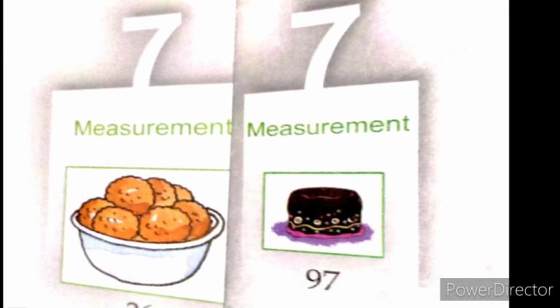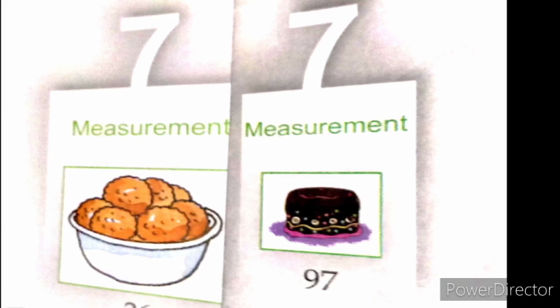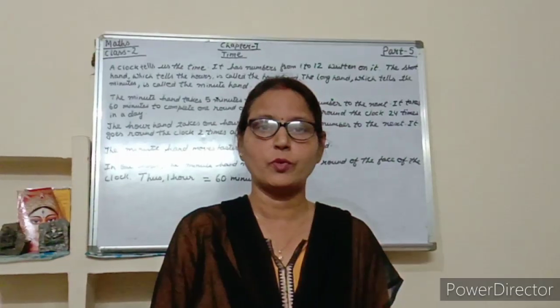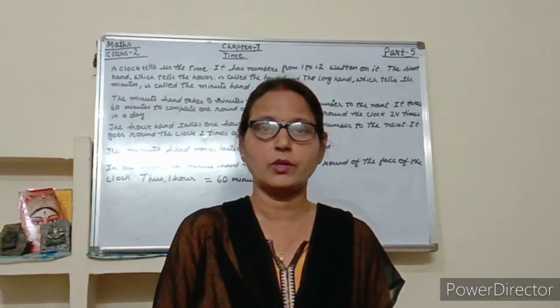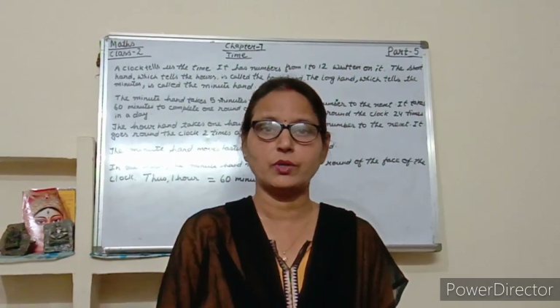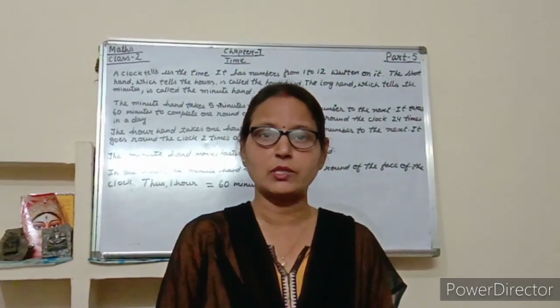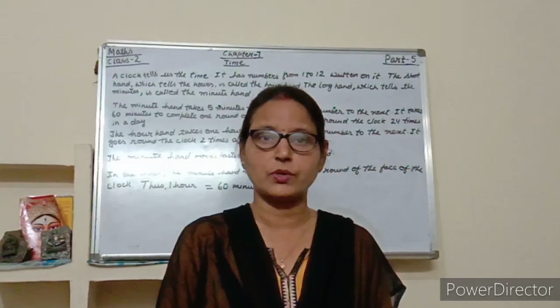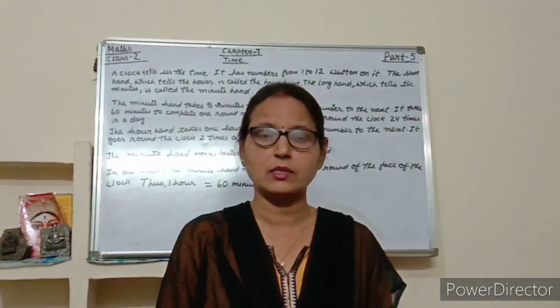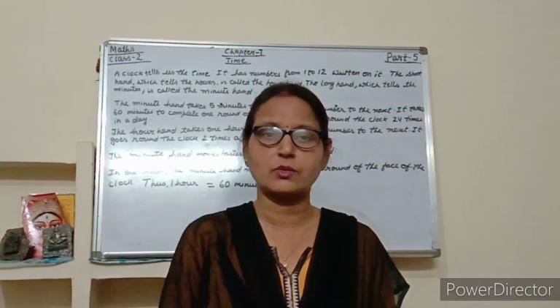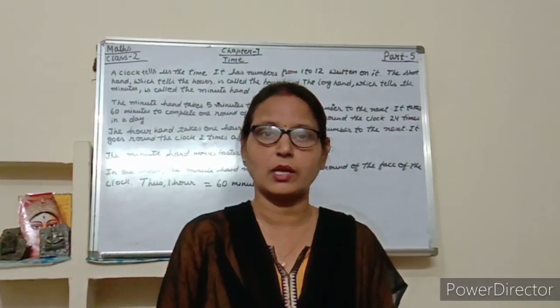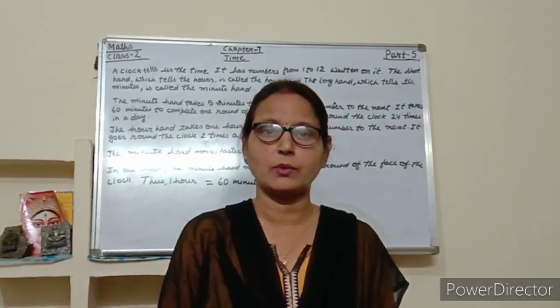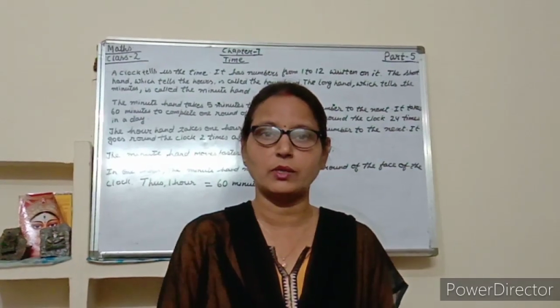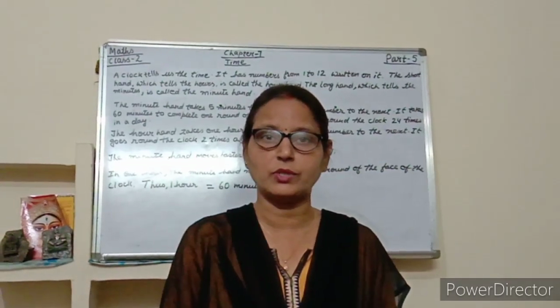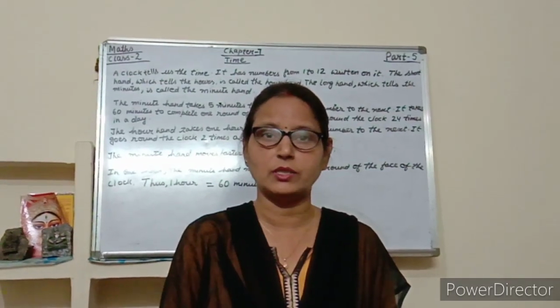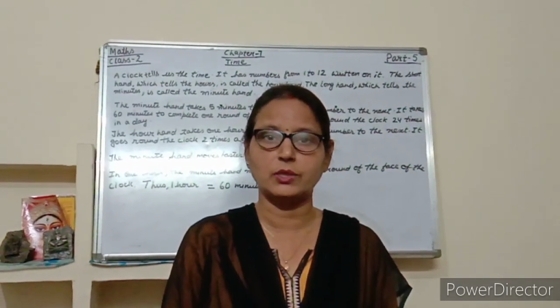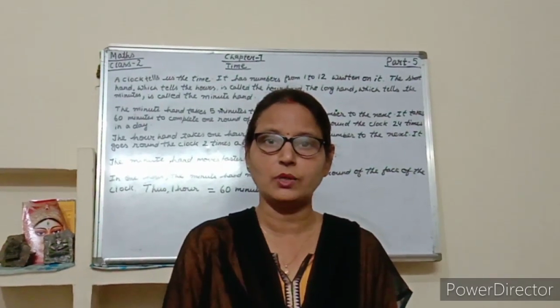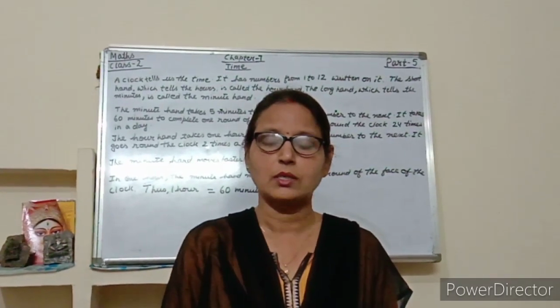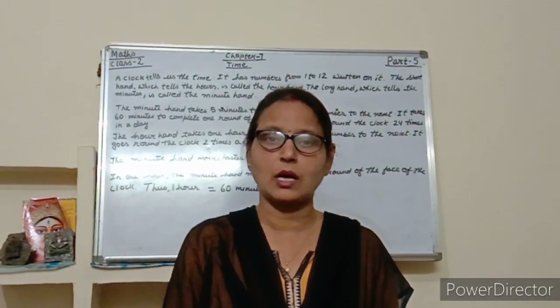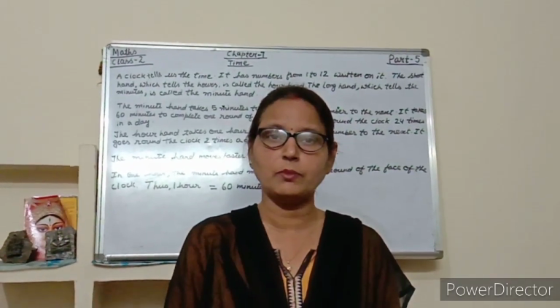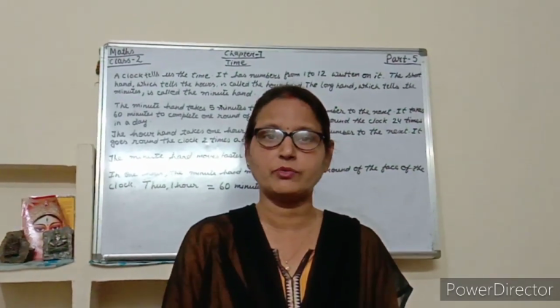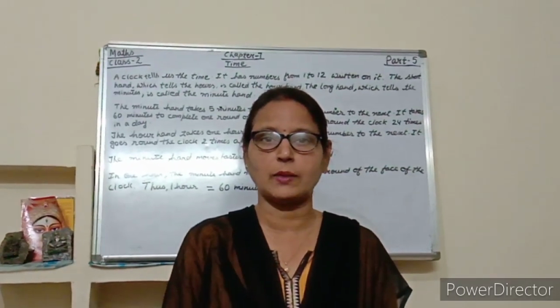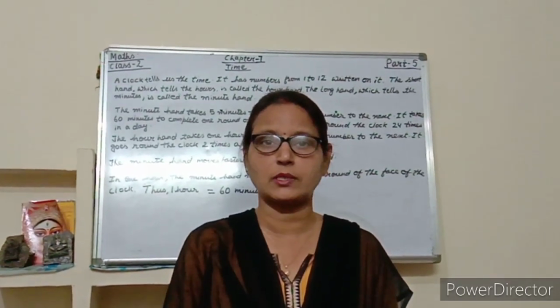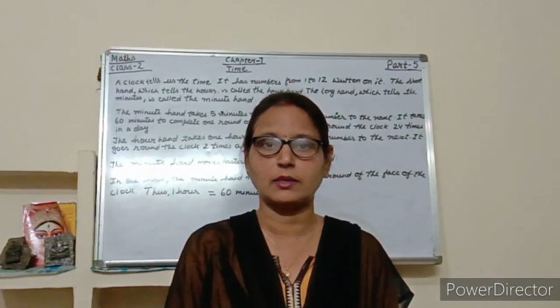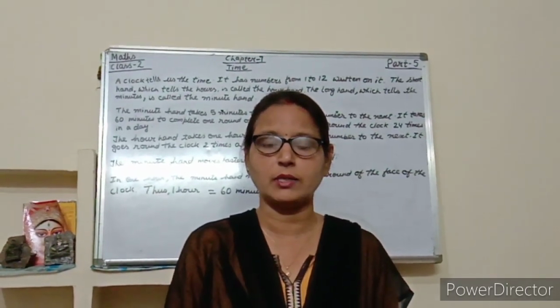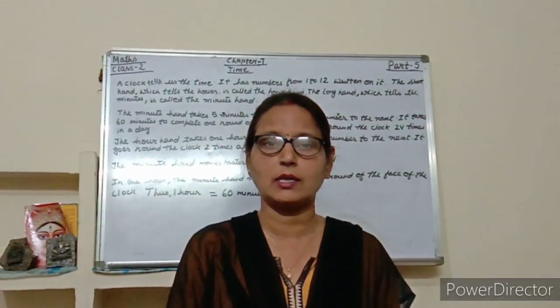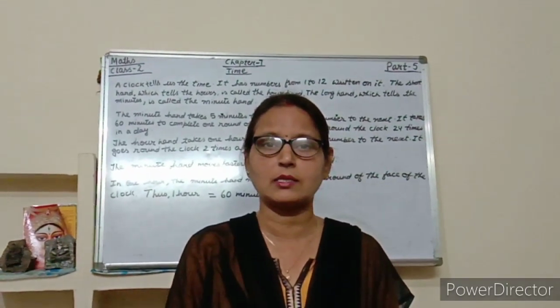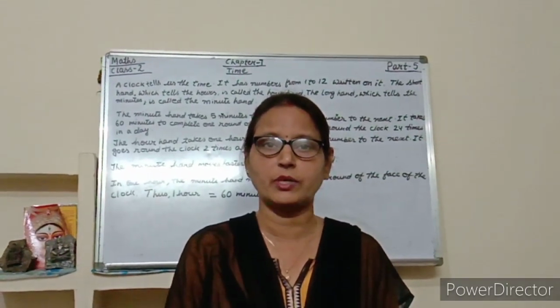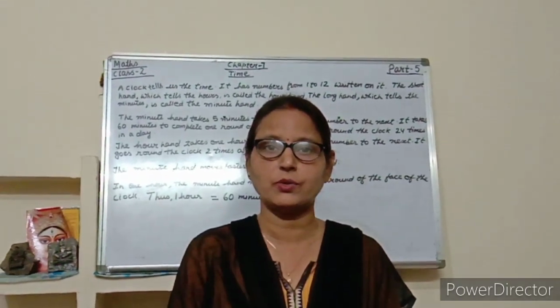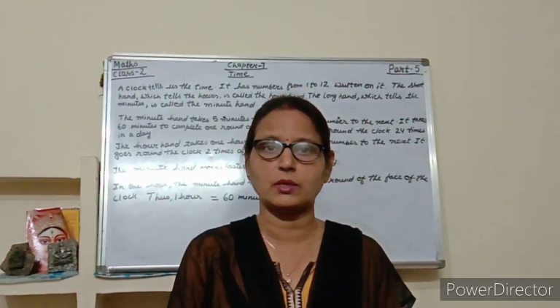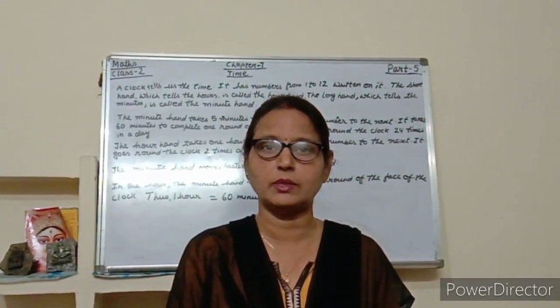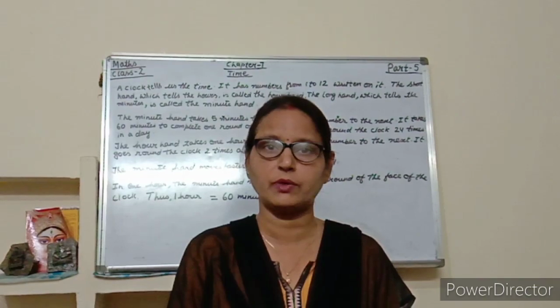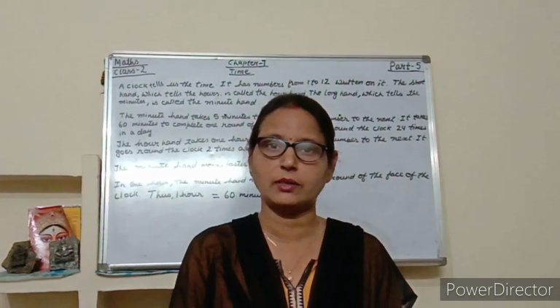Good morning to you all students. Today I am going to teach you Time, chapter 7, and this is video number 5.